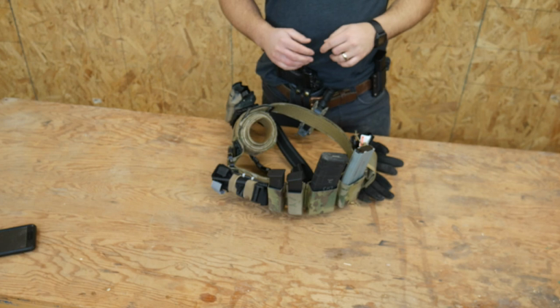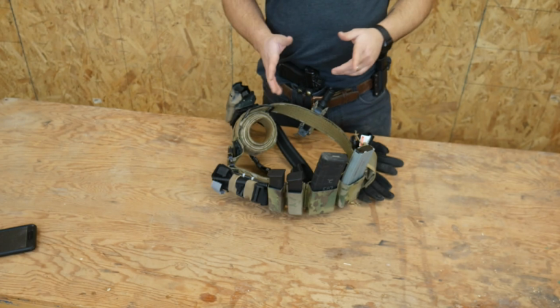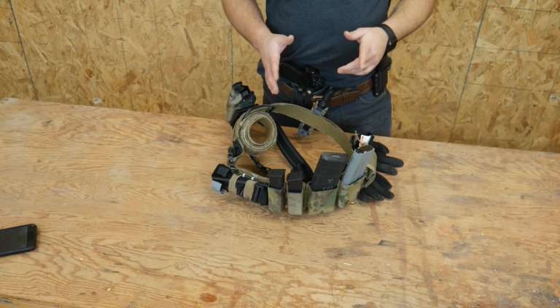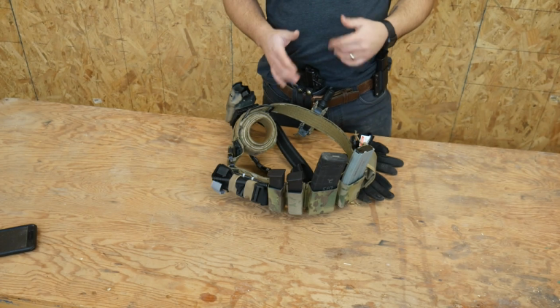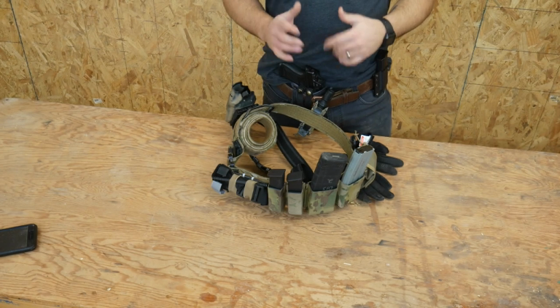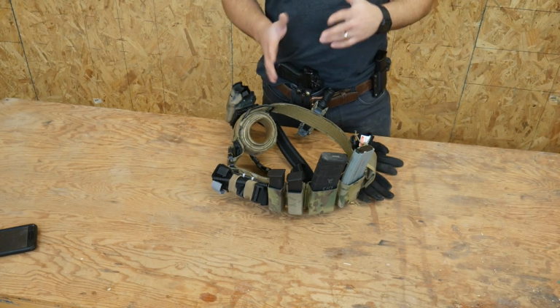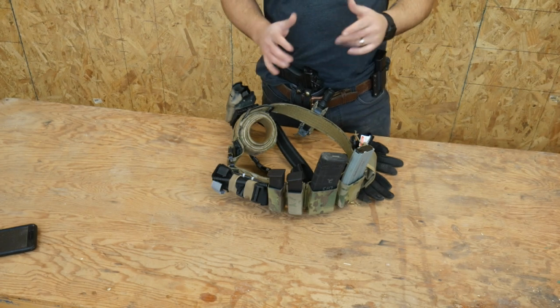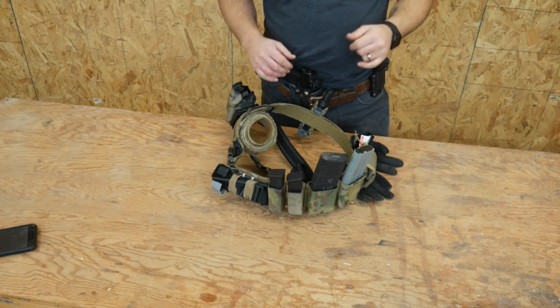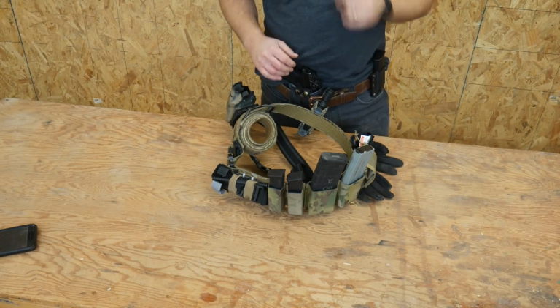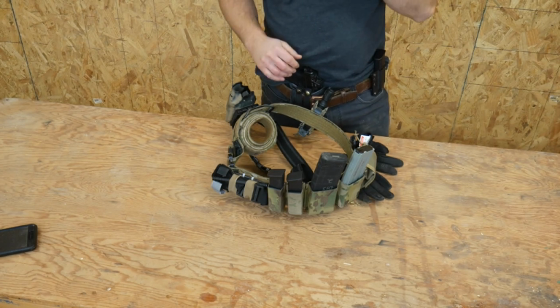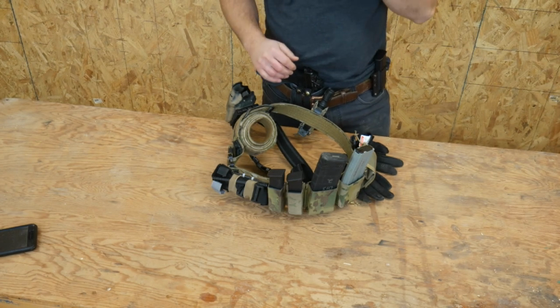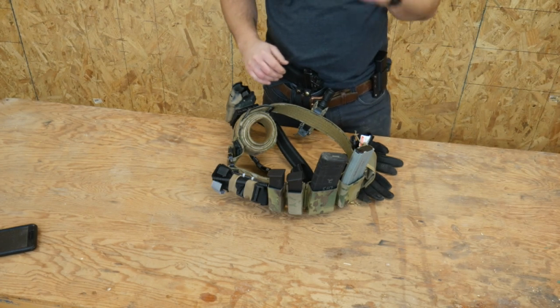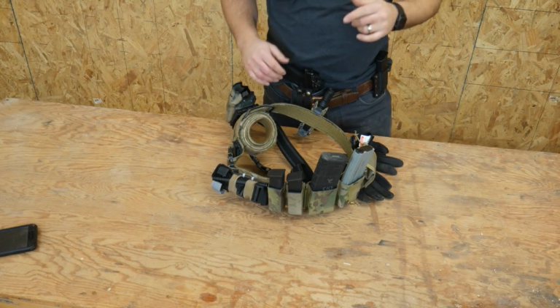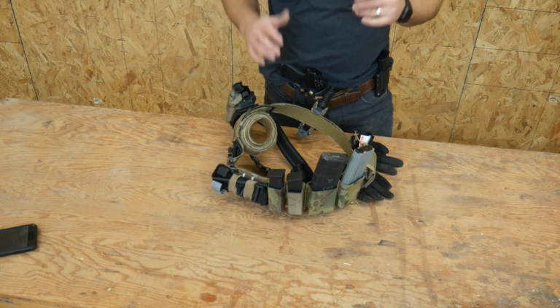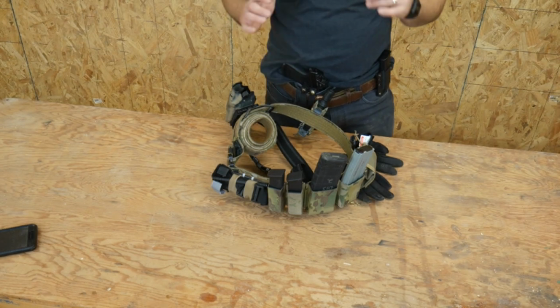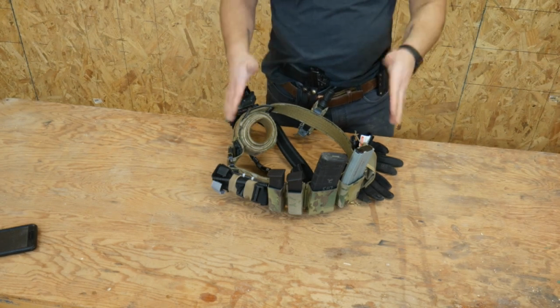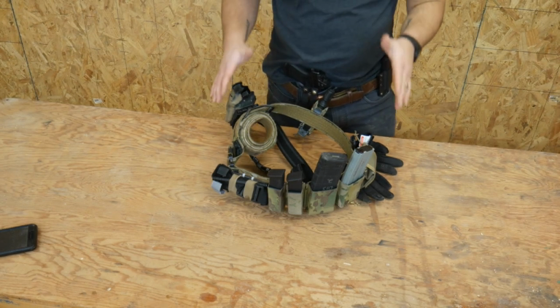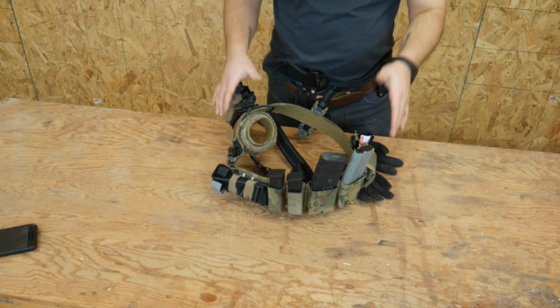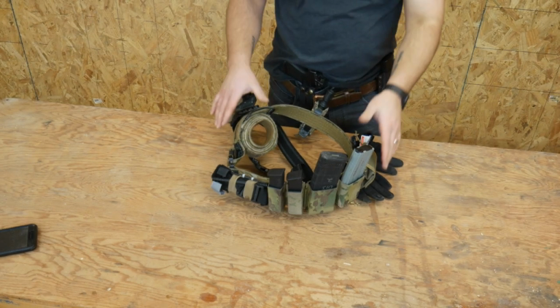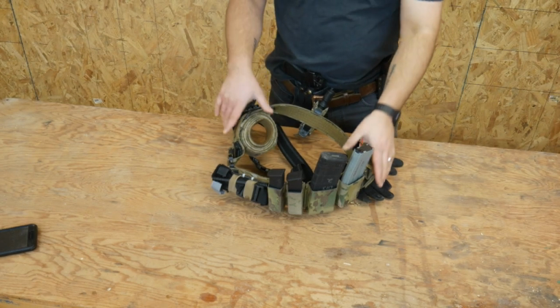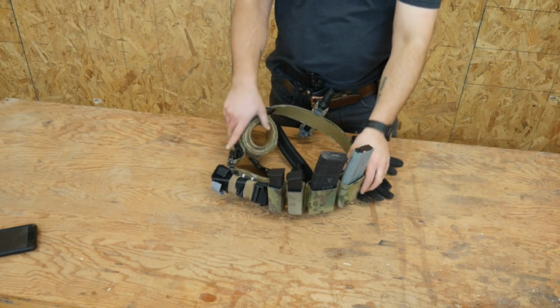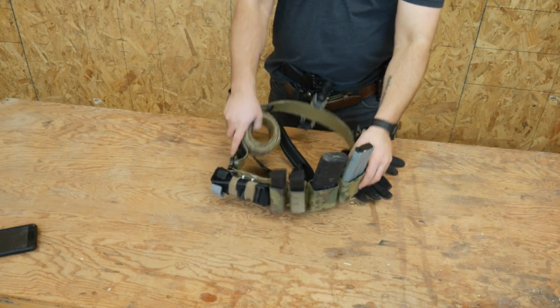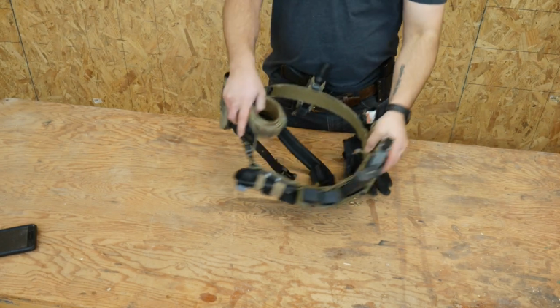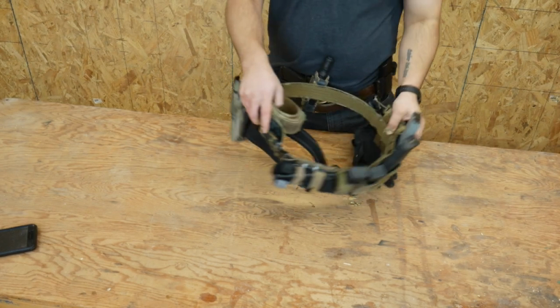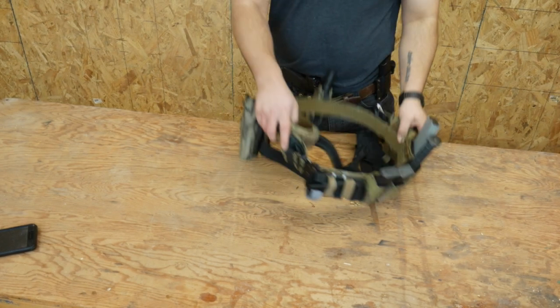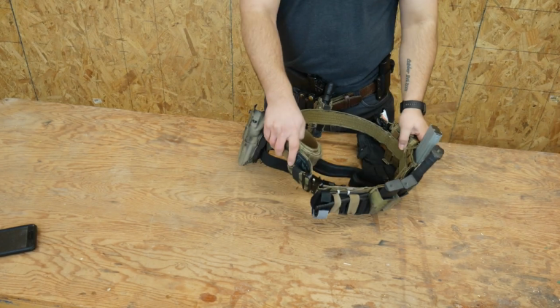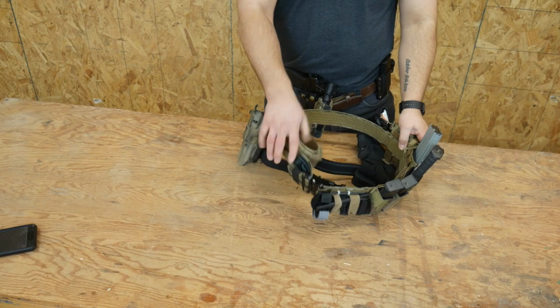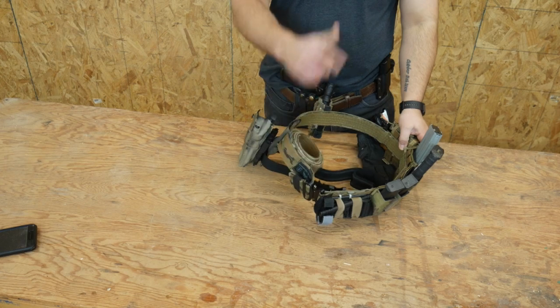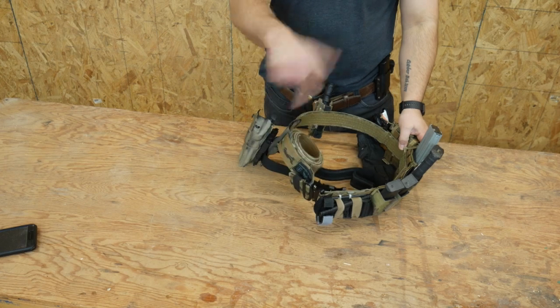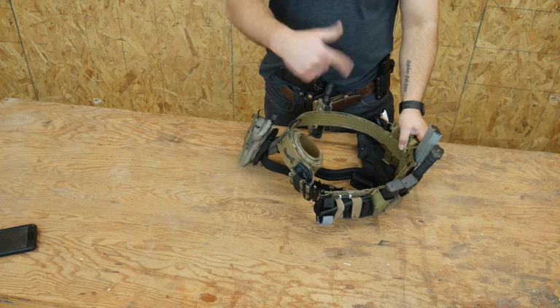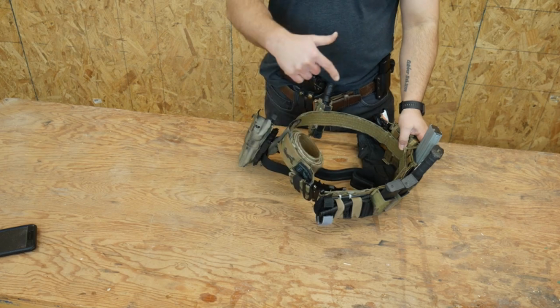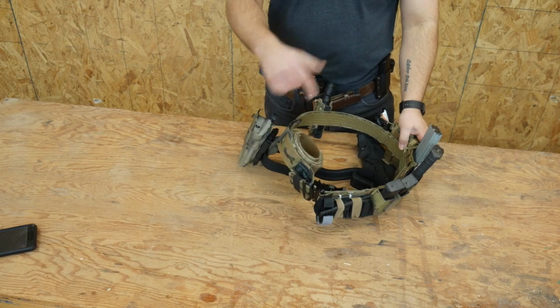Hey everyone, Dylan Schumacher, Citadel Defense, and we're going to review my Battle Belt.